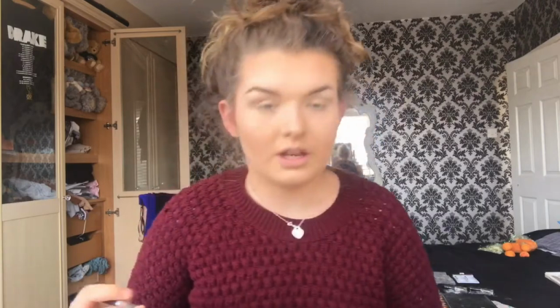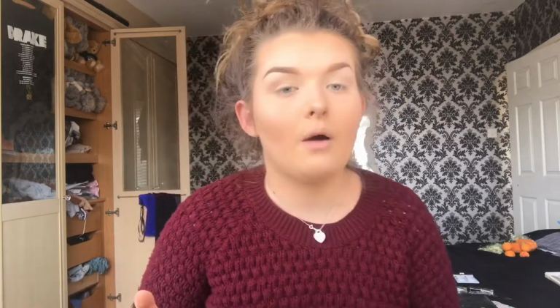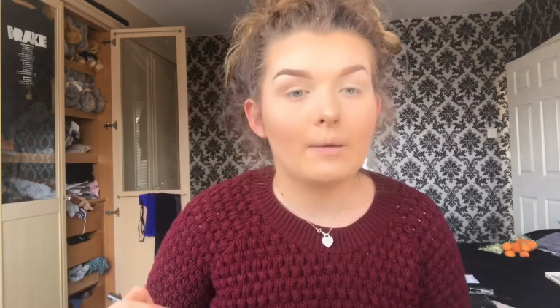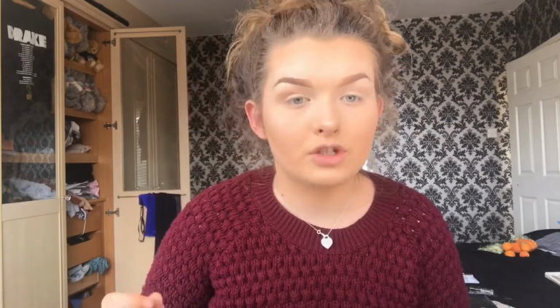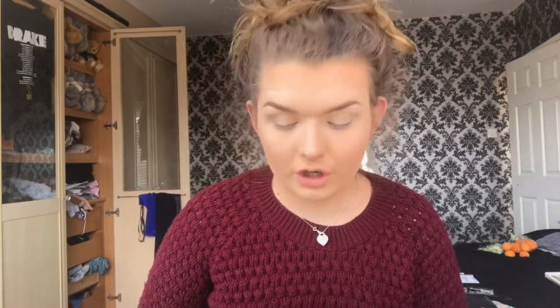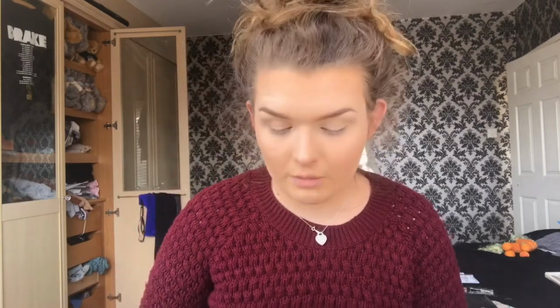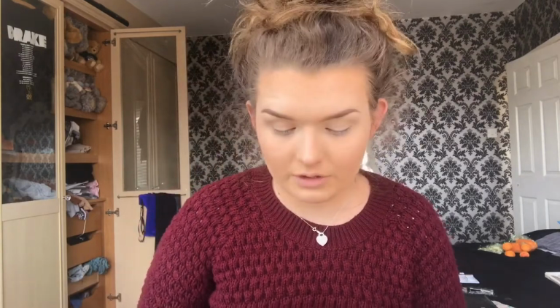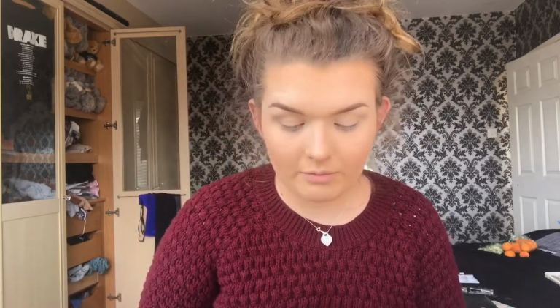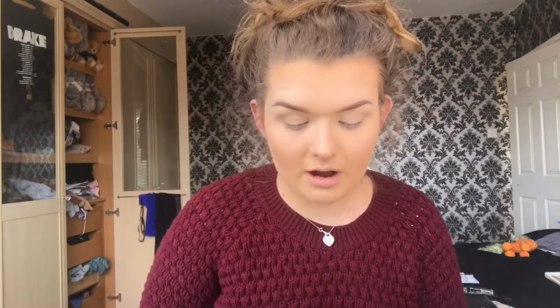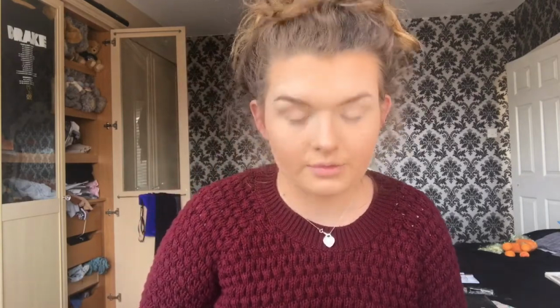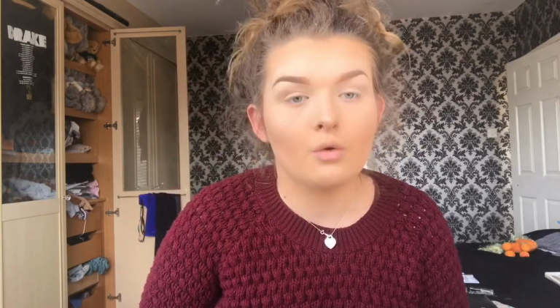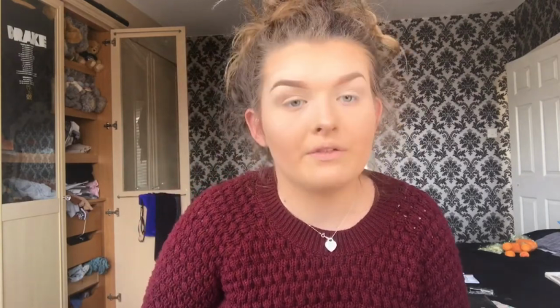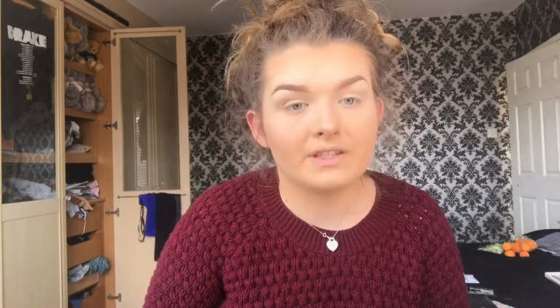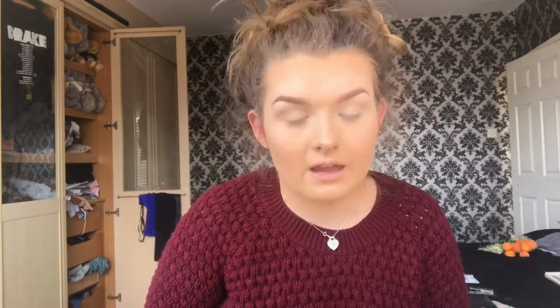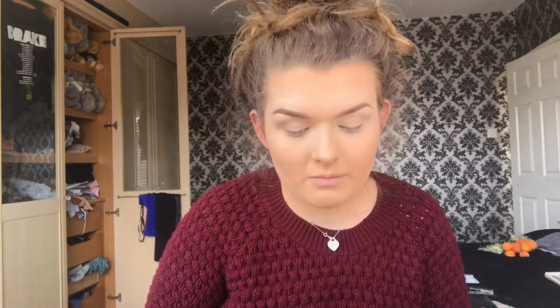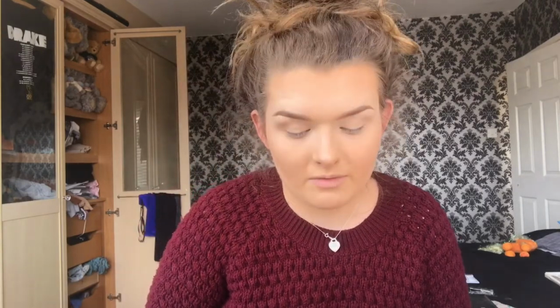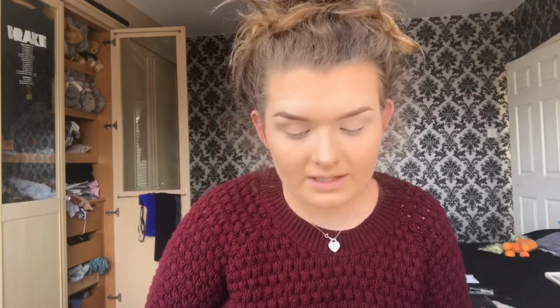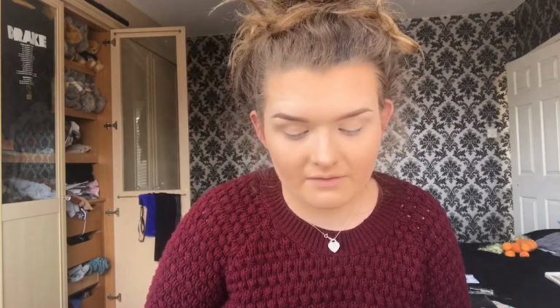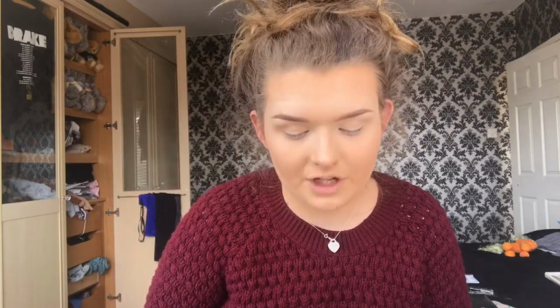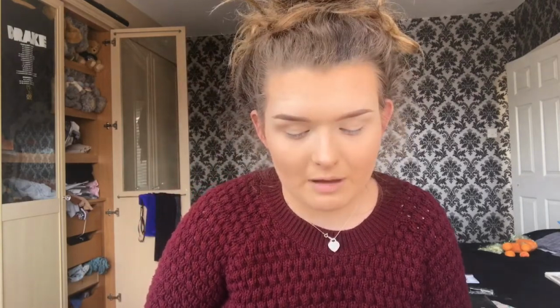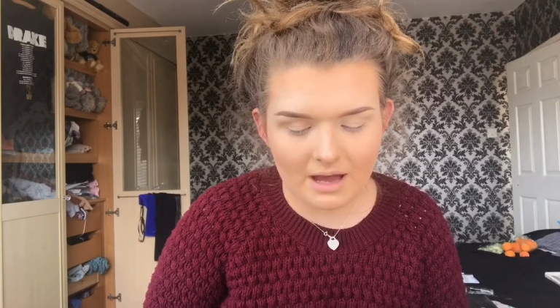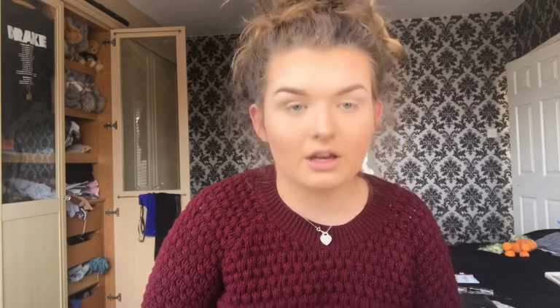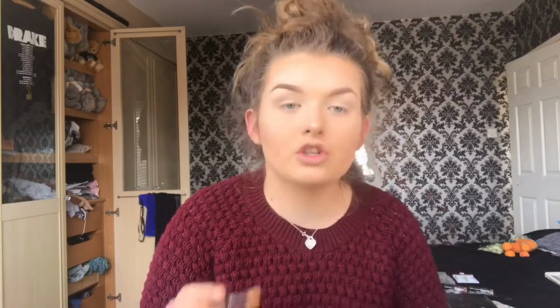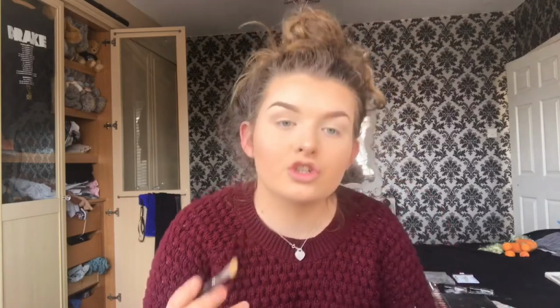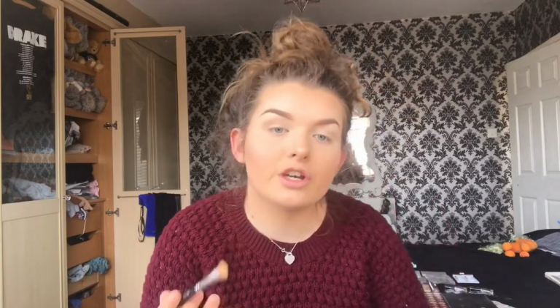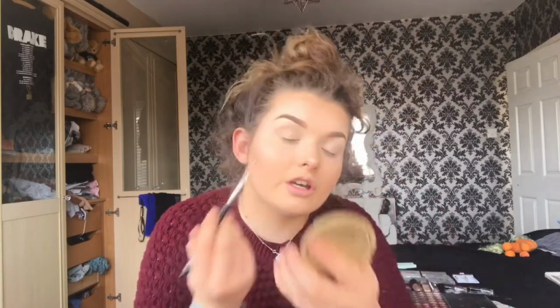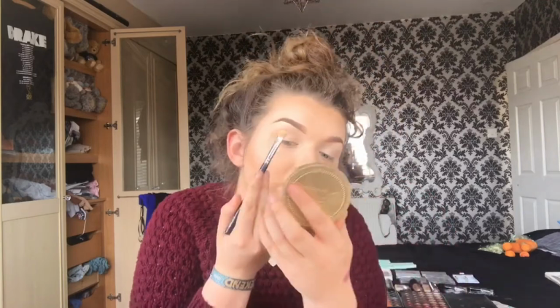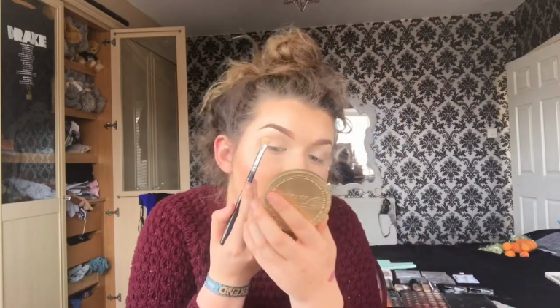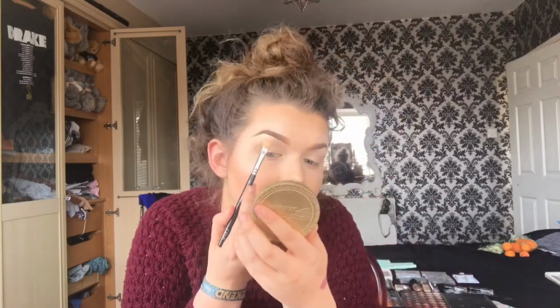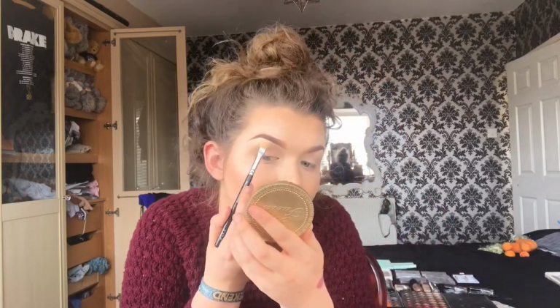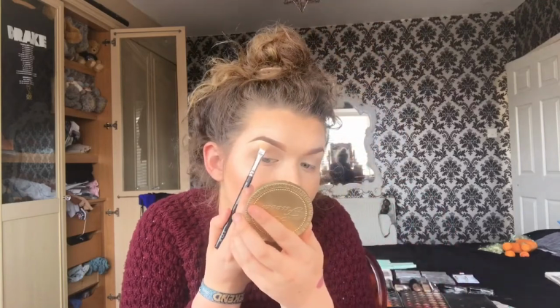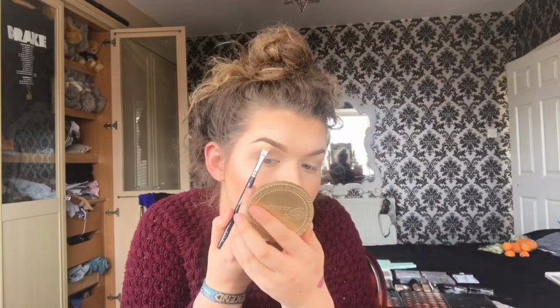Now I'm just going to go under the brows with the same Mineralised Skin Finish by MAC, just to define the brow bone.